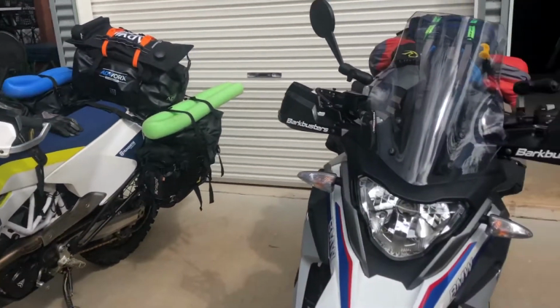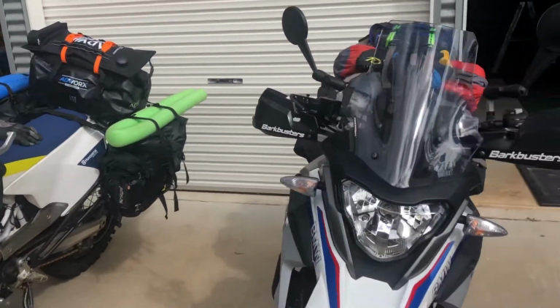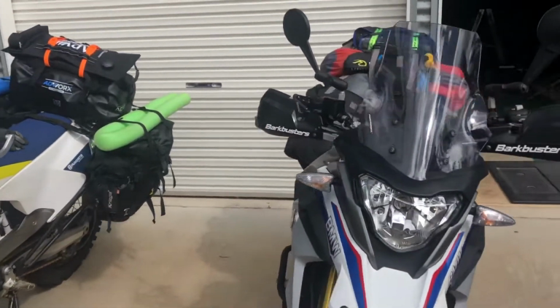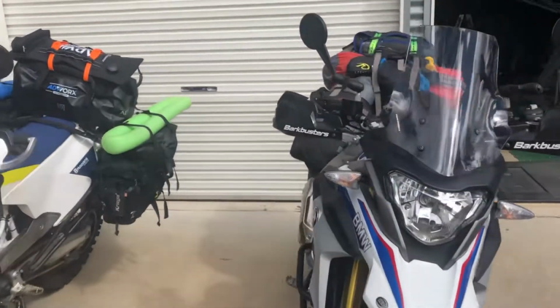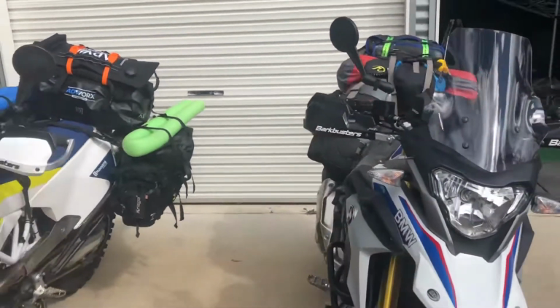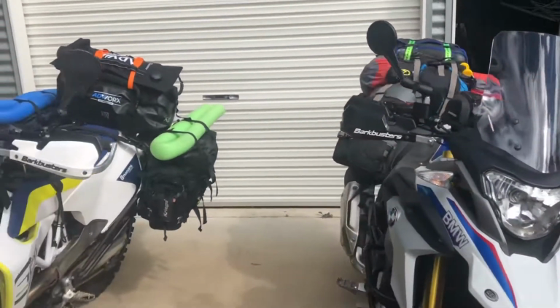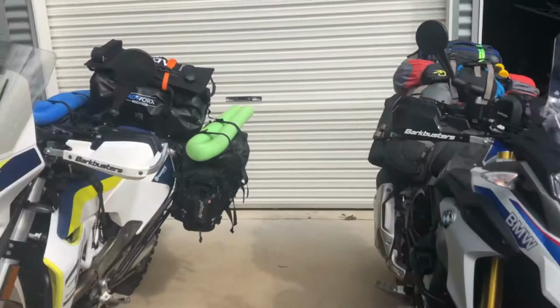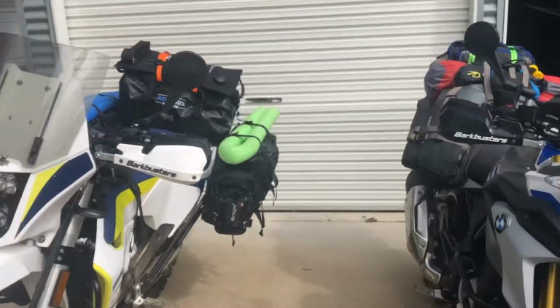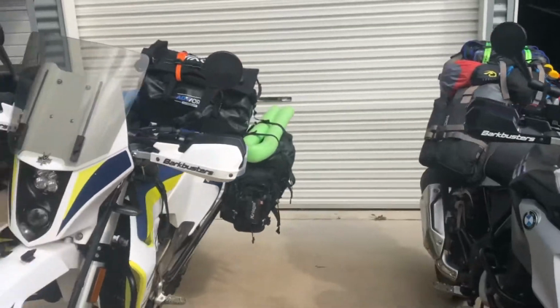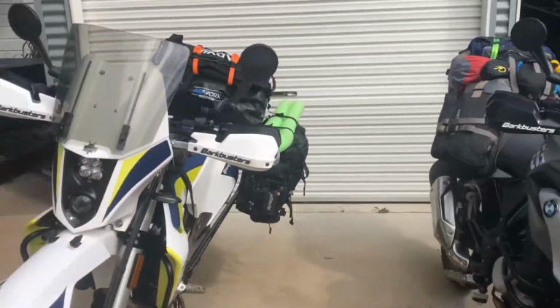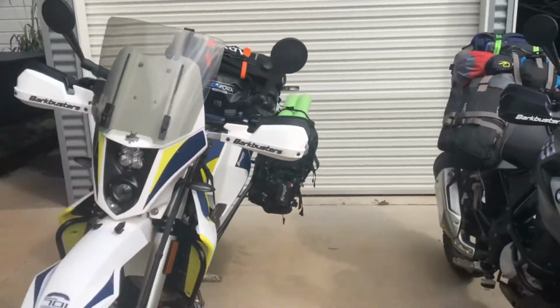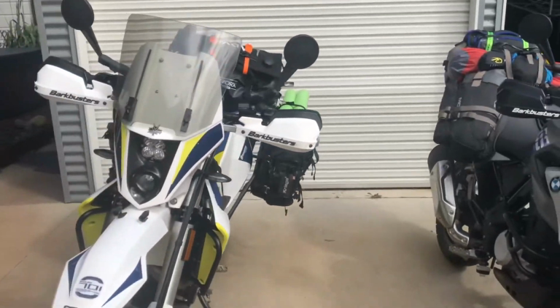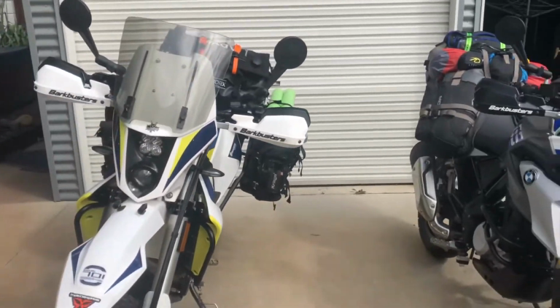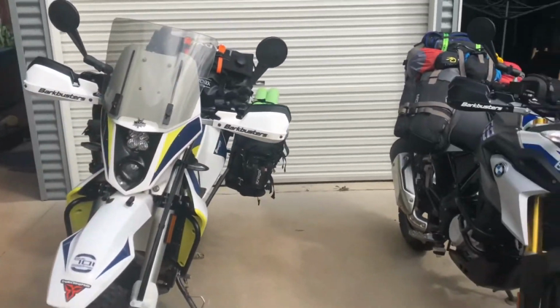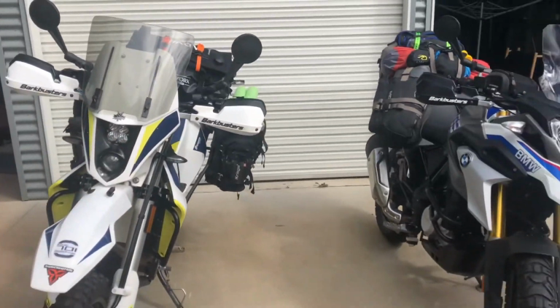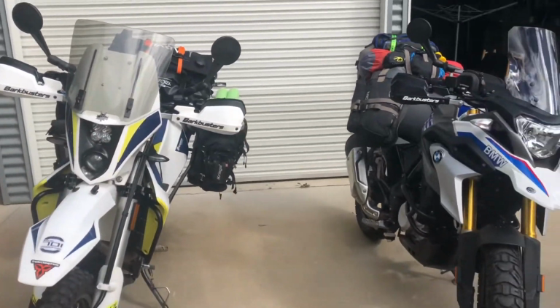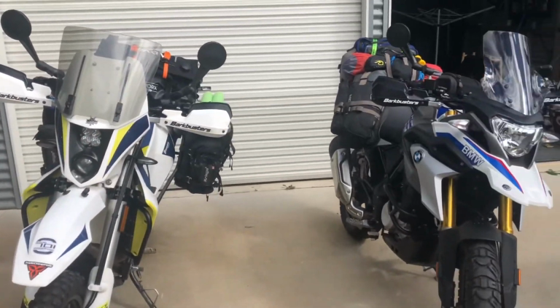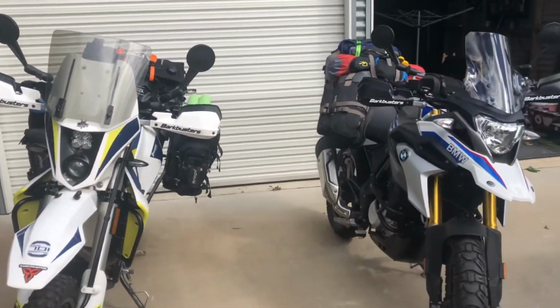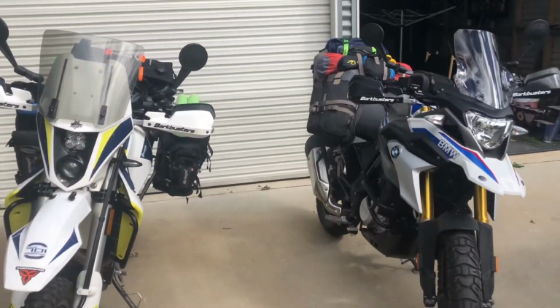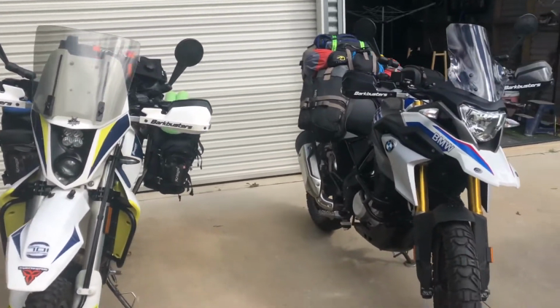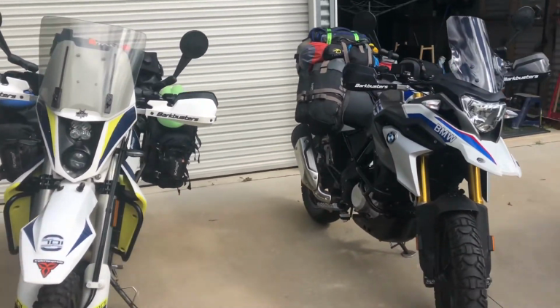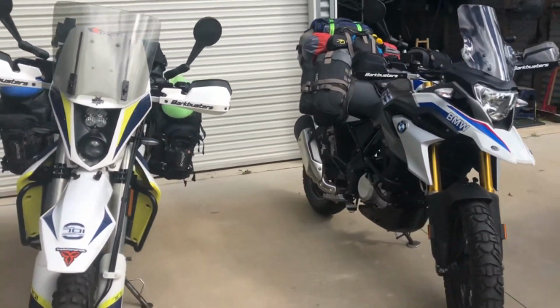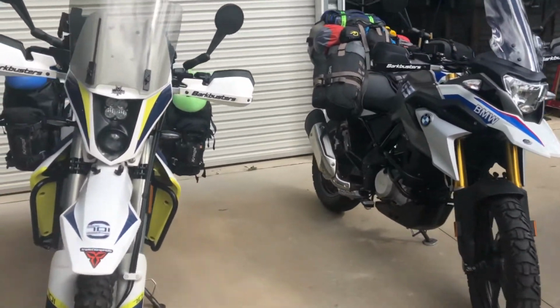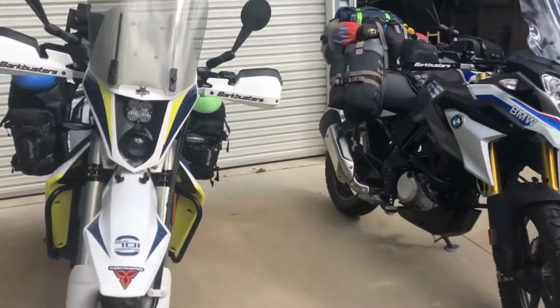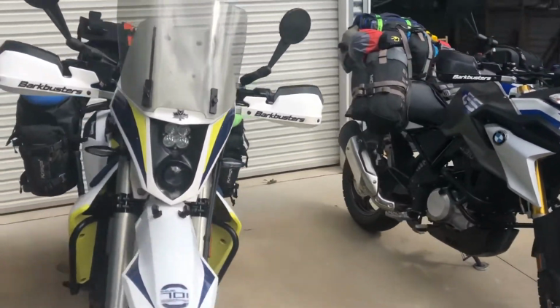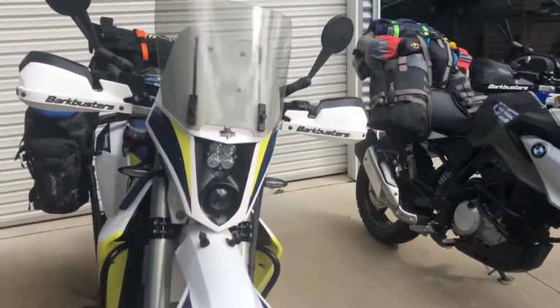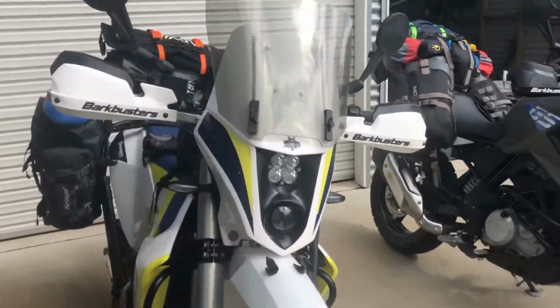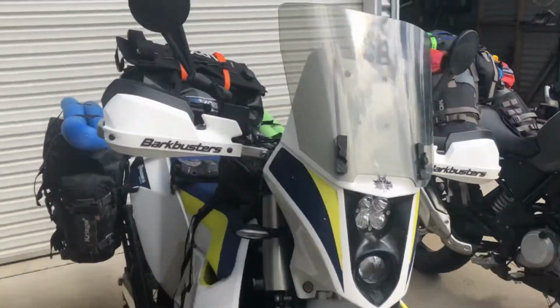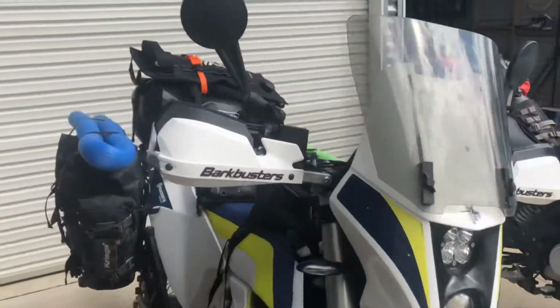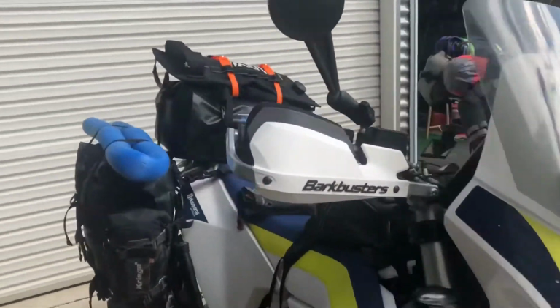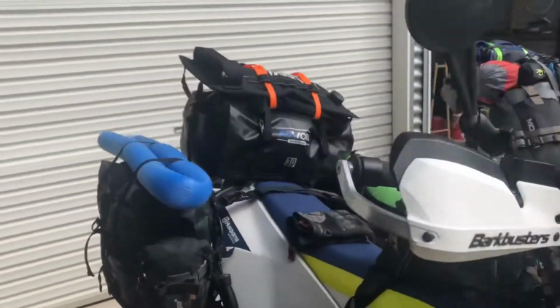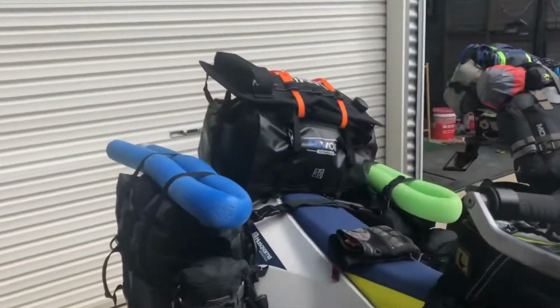The Wolfman enduro tank bag will have all my cameras and GoPros and all that stuff in there. These are basically the two bikes together — they're looking pretty good. We're going to go for a test run this weekend.